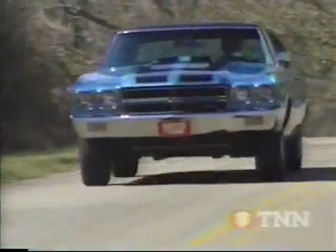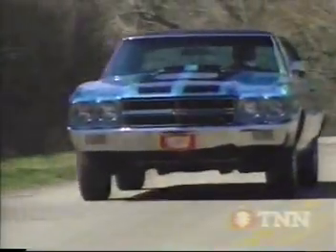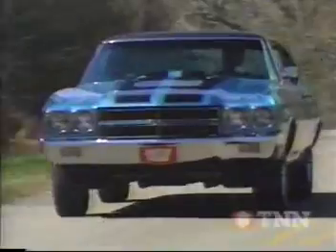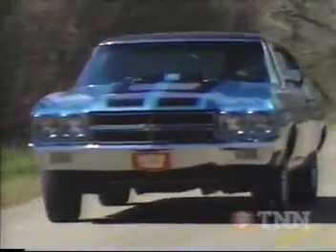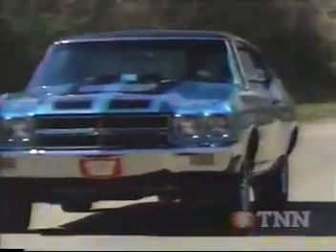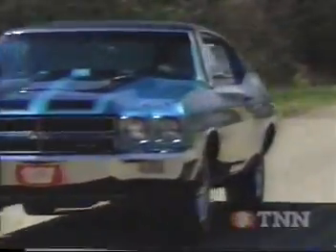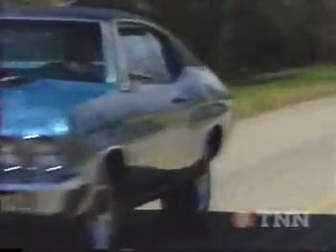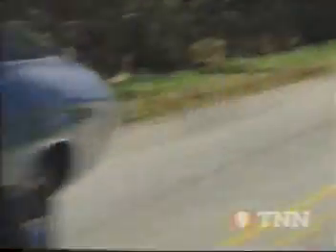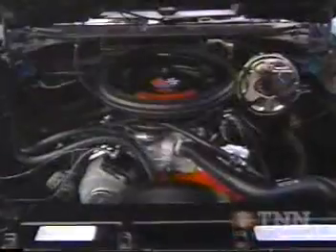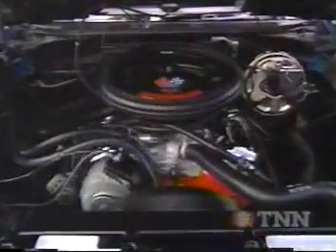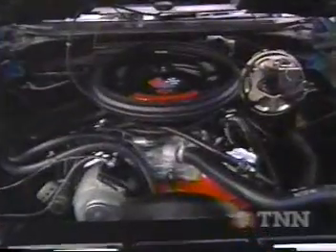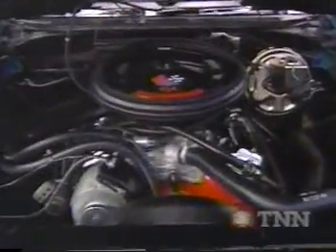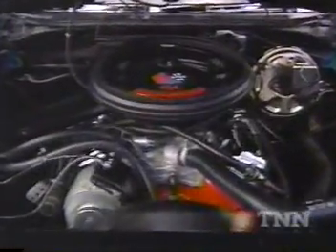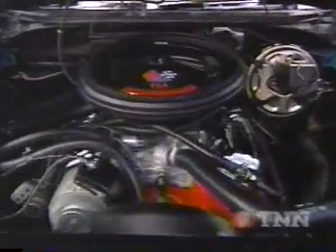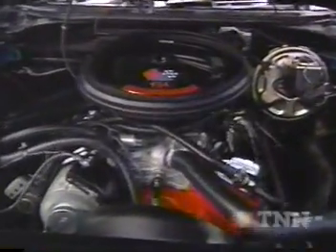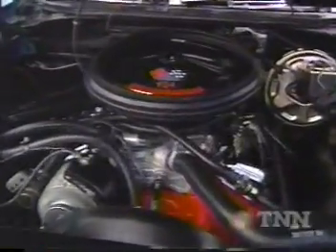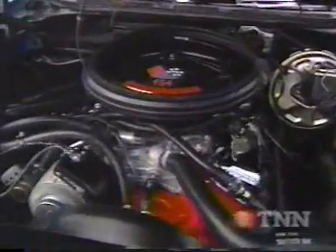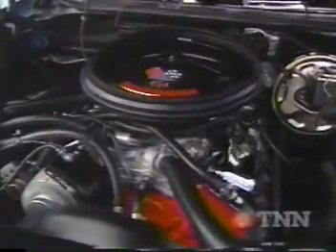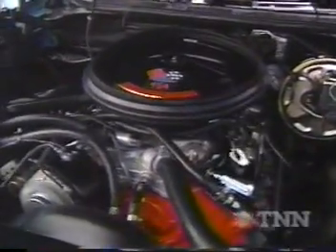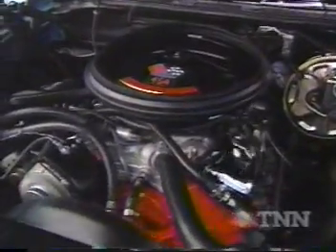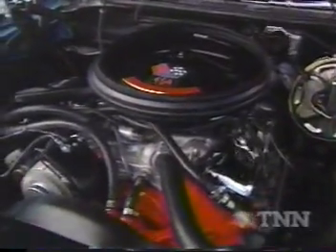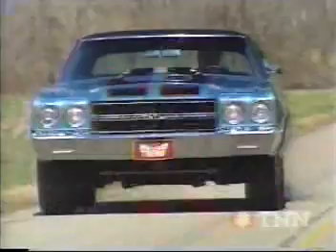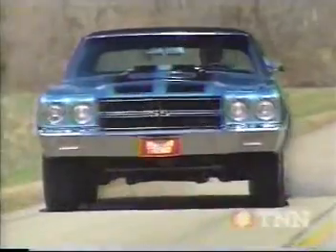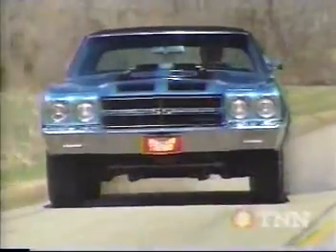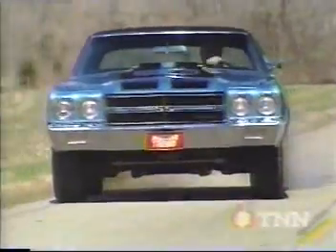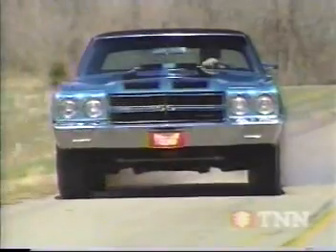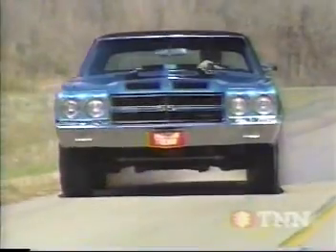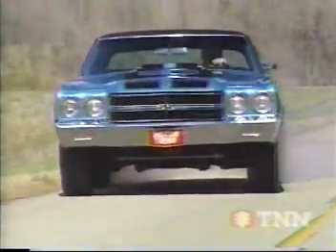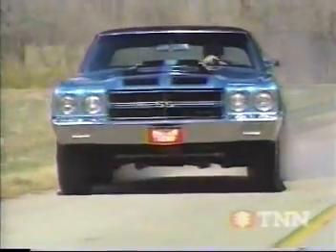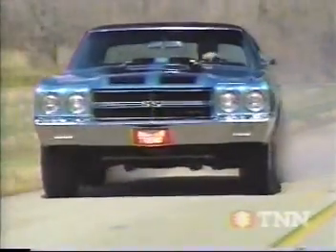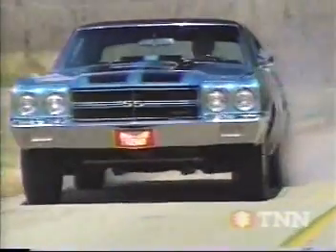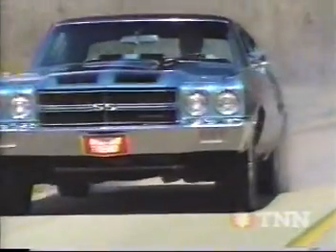Chevelle Supersport. 454 cubic inches. 450 horsepower.